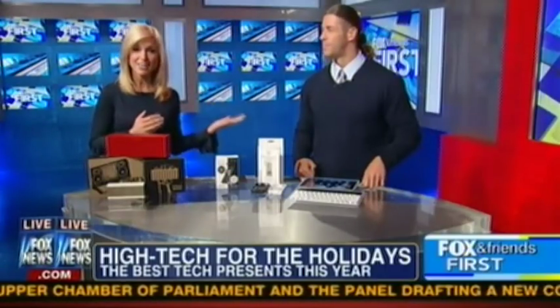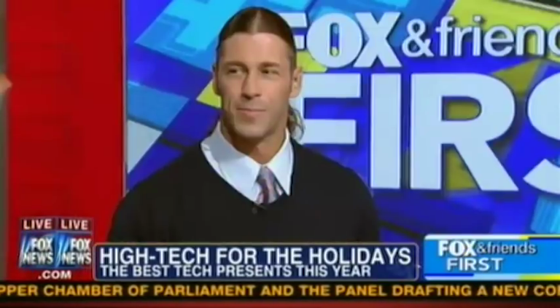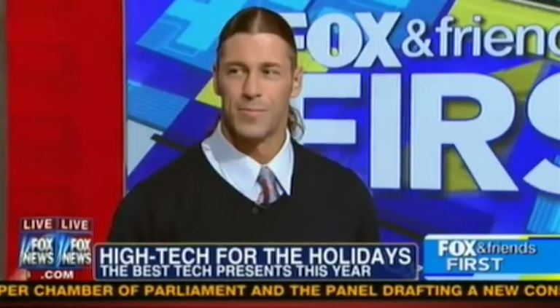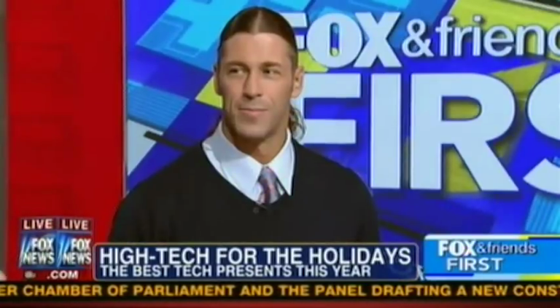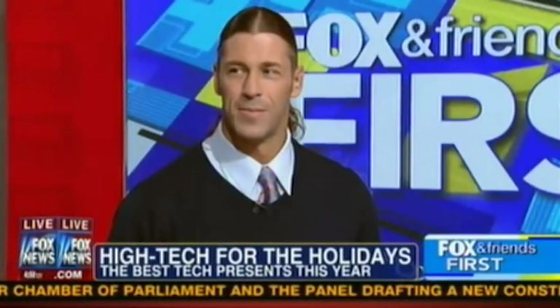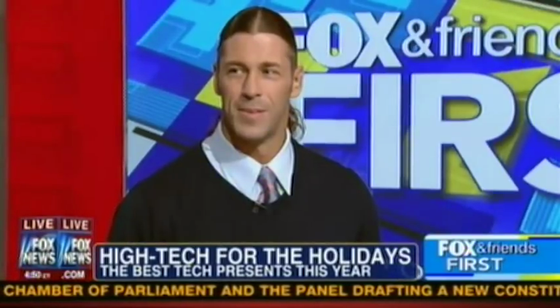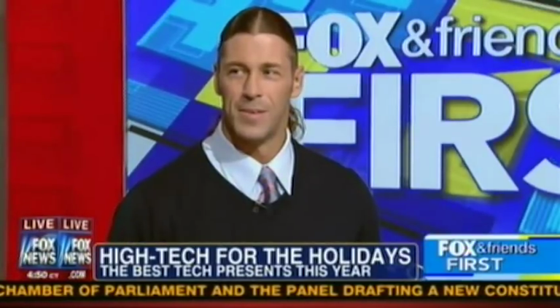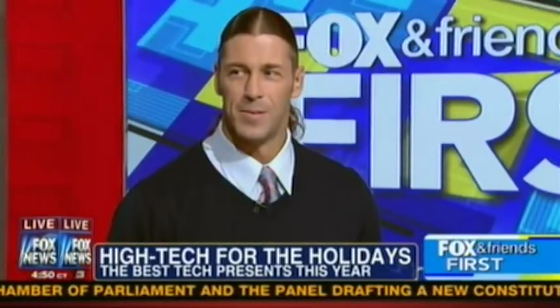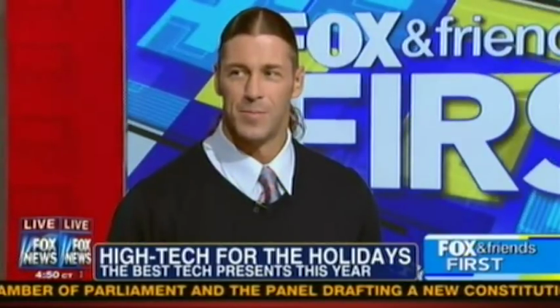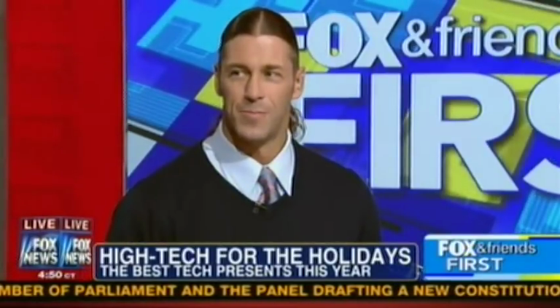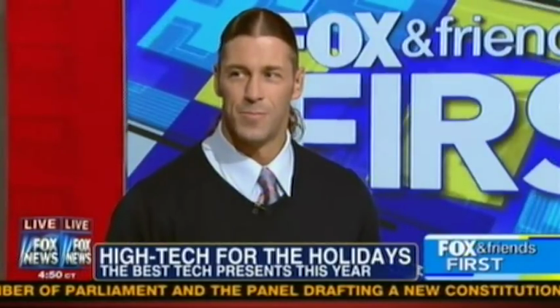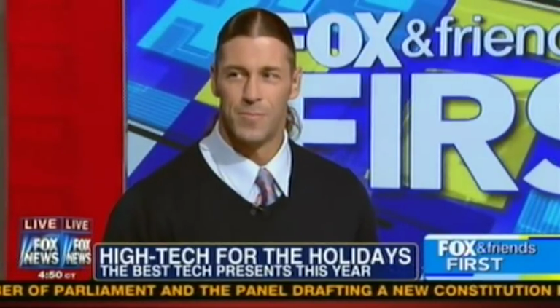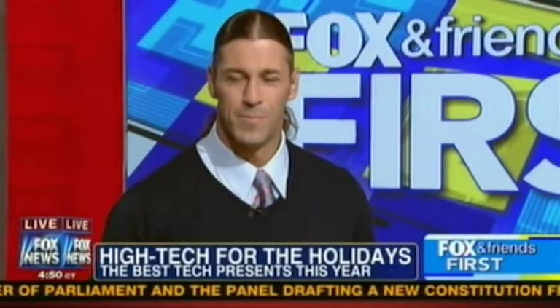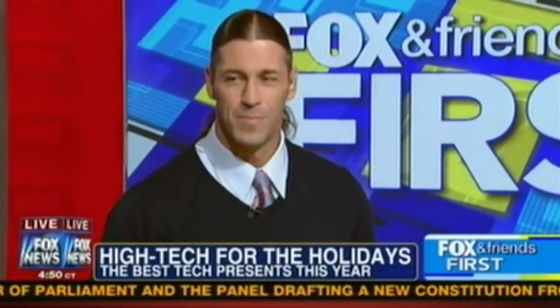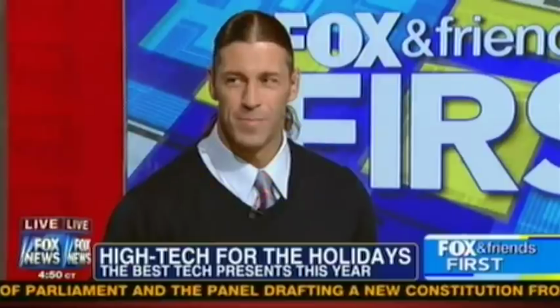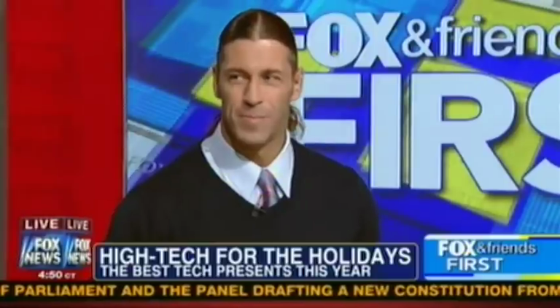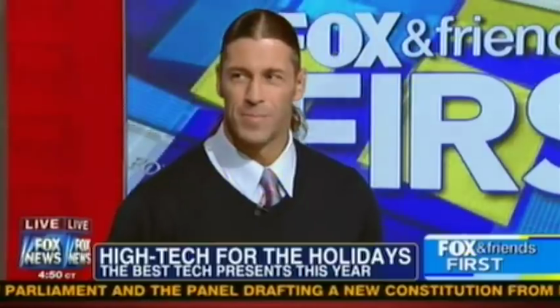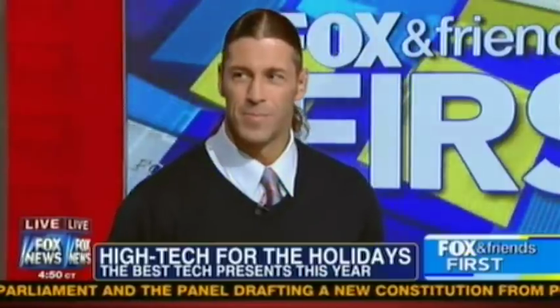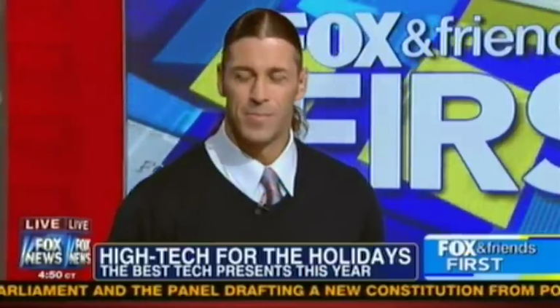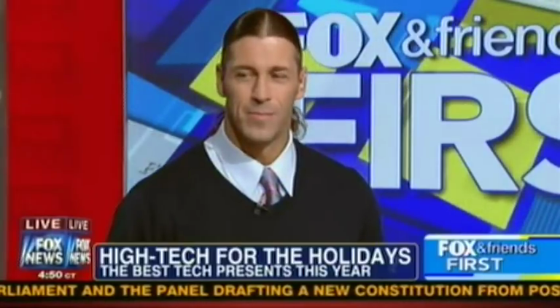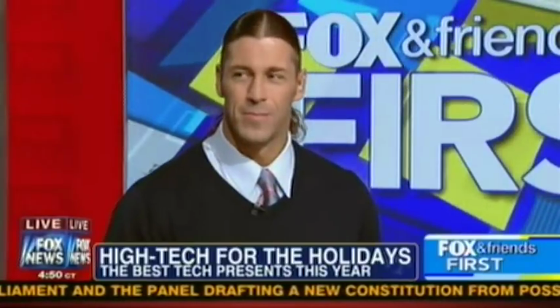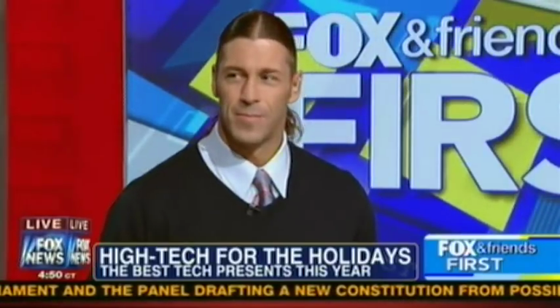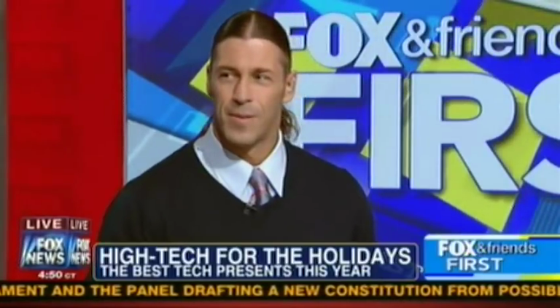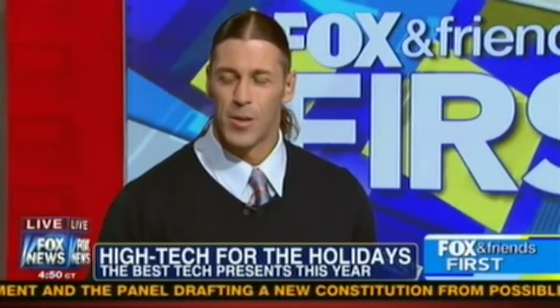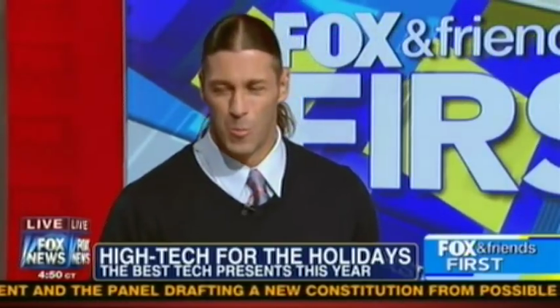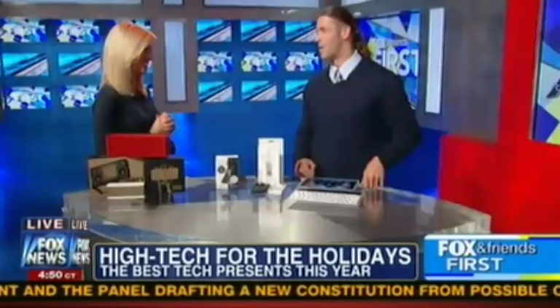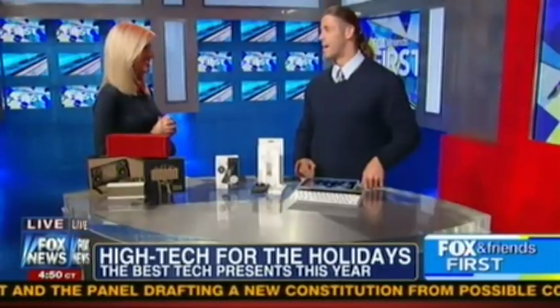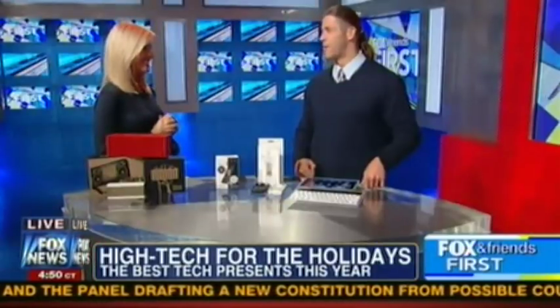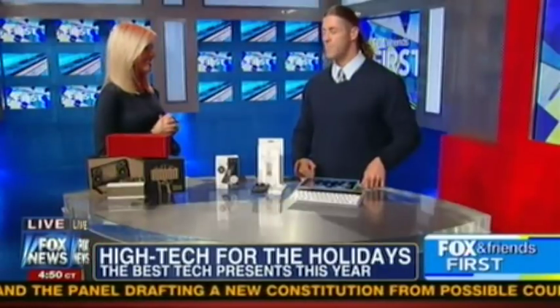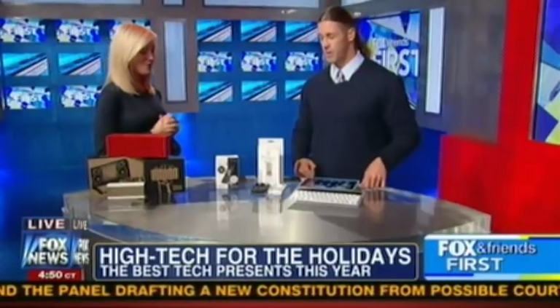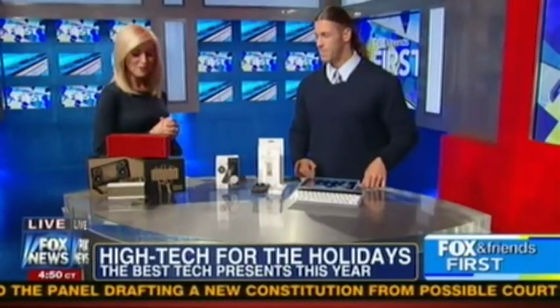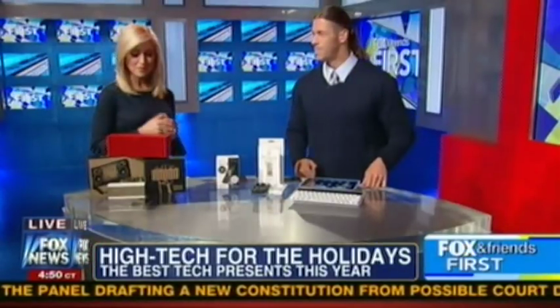Our tech guru and the founder of T4 Show, Michael Manna, is here to help us out. Good morning, Michael. Good morning. Thank you for having me. You're welcome.